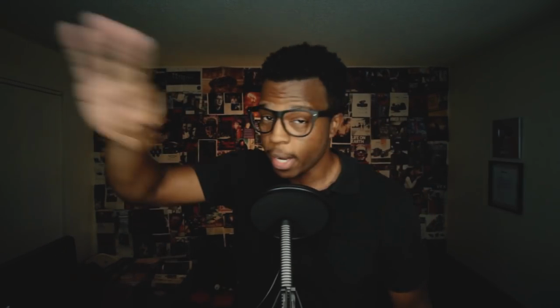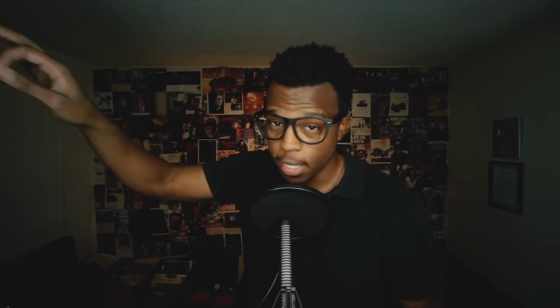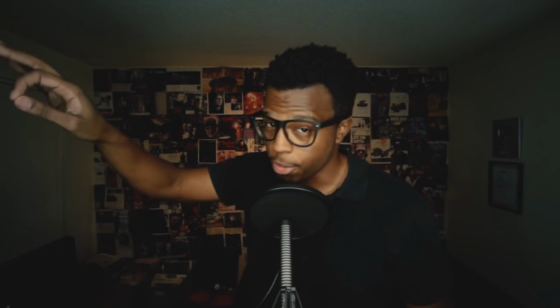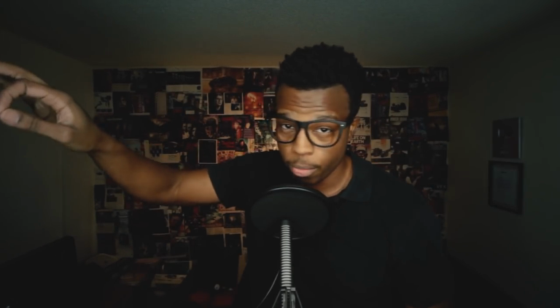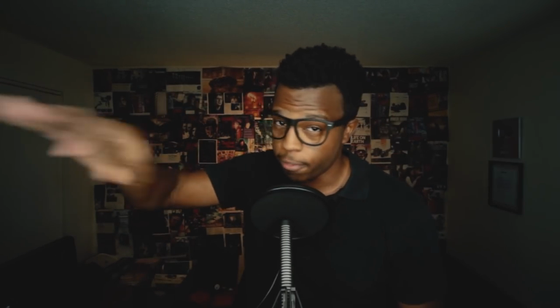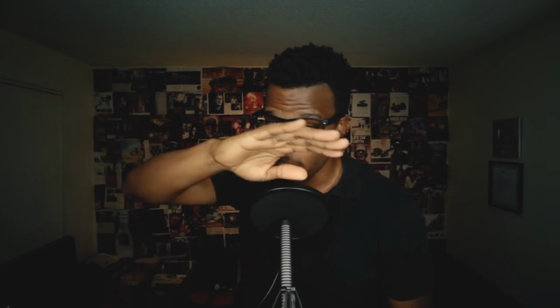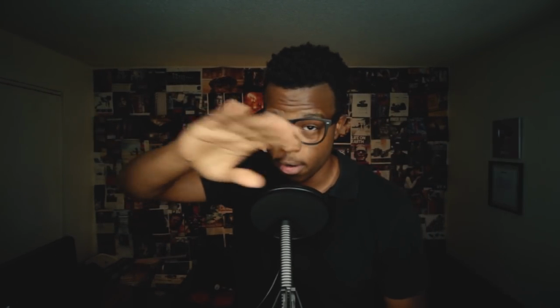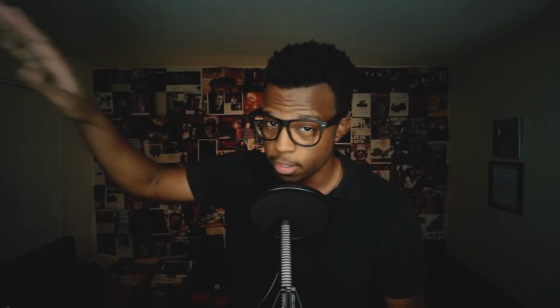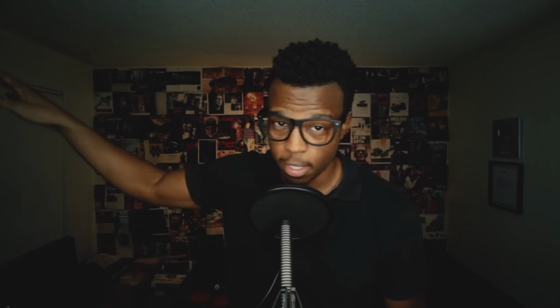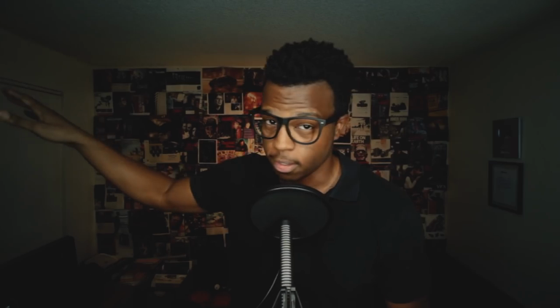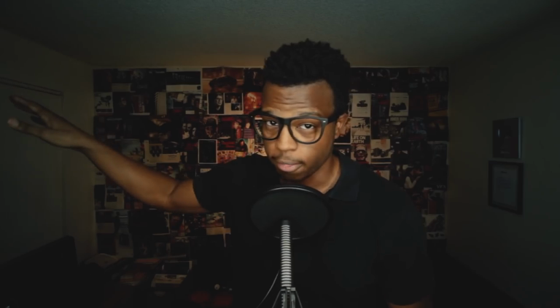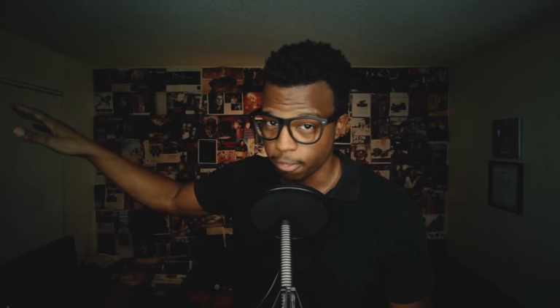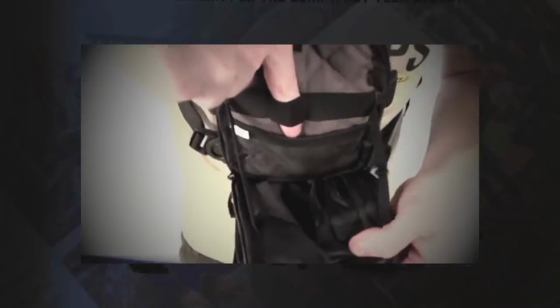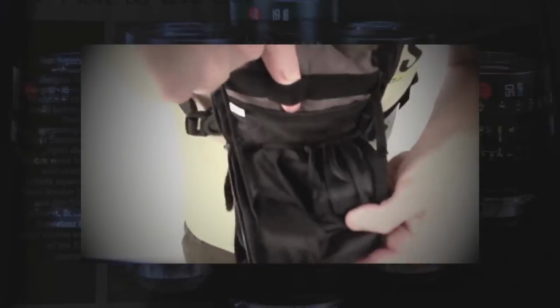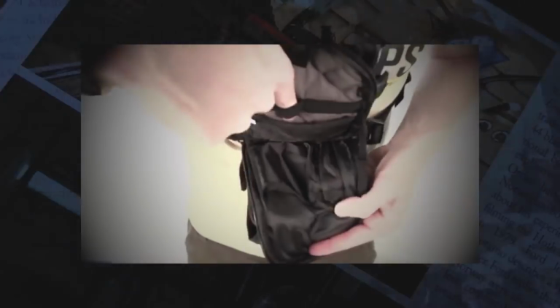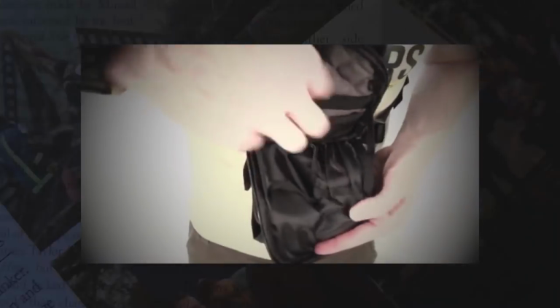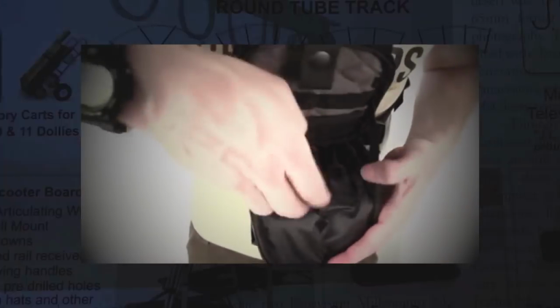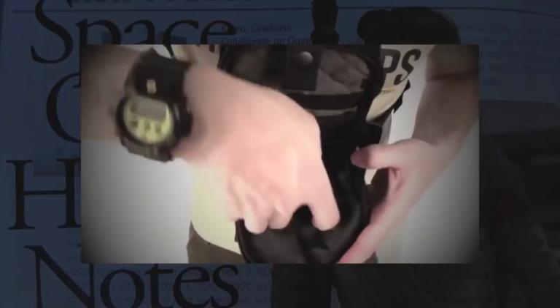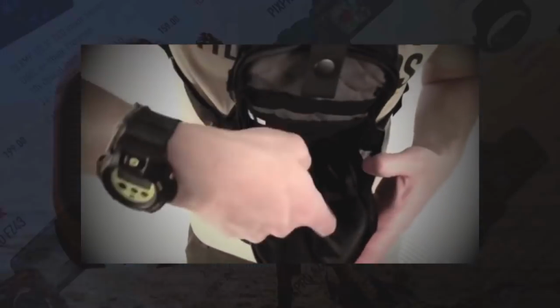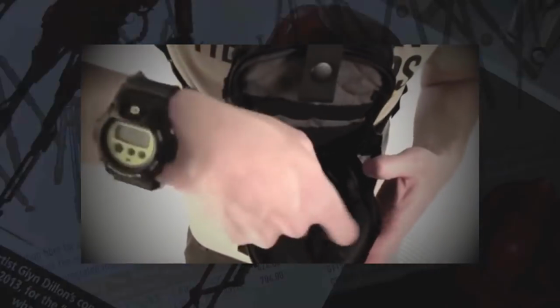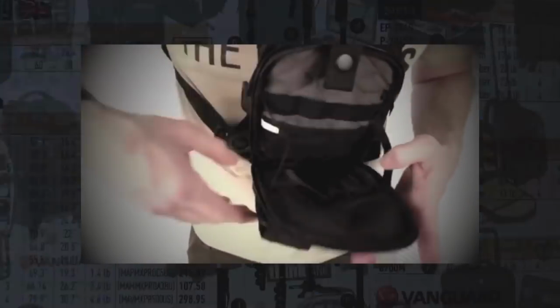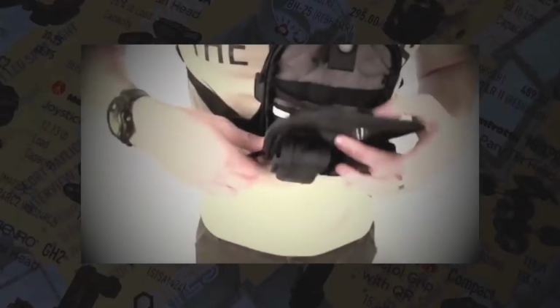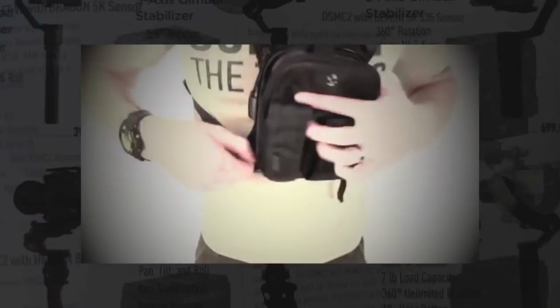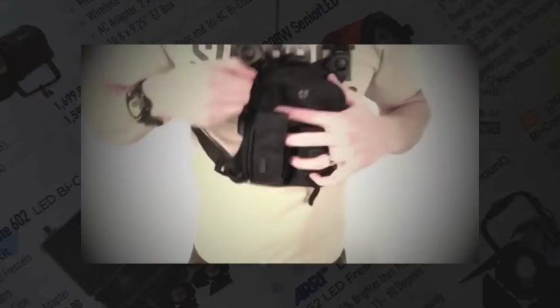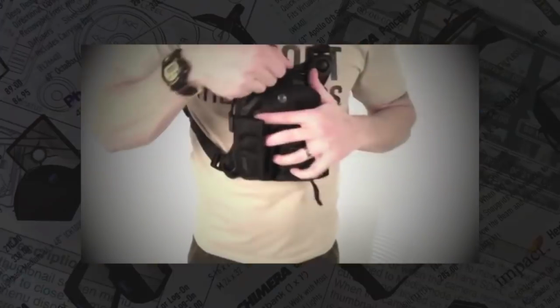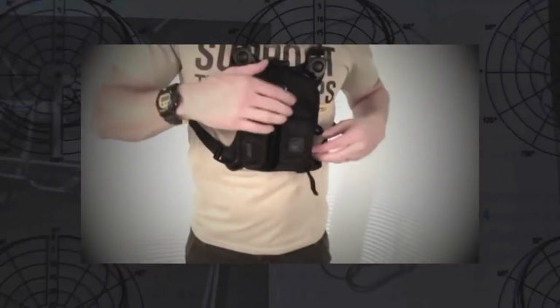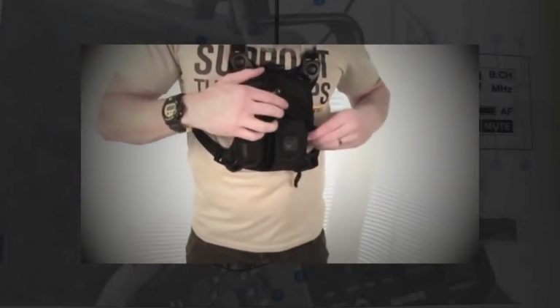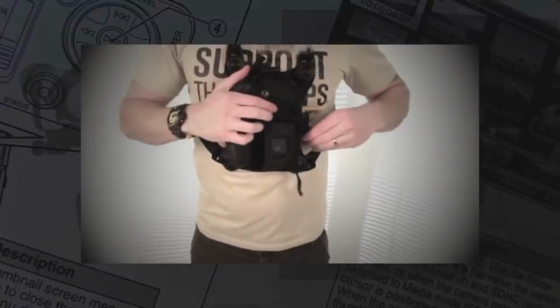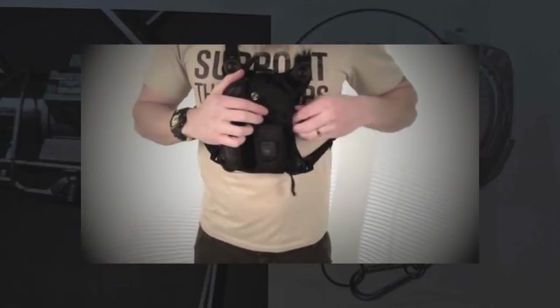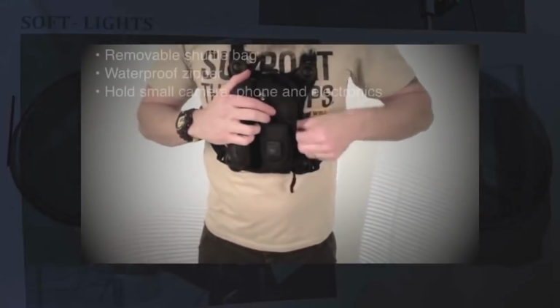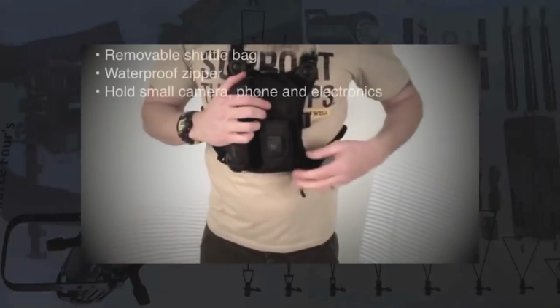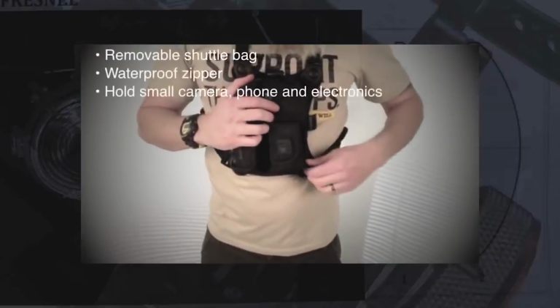Everybody's got their own way for carrying set stuff. My thing is chest organizers. The day I started wearing them, the game was changed.